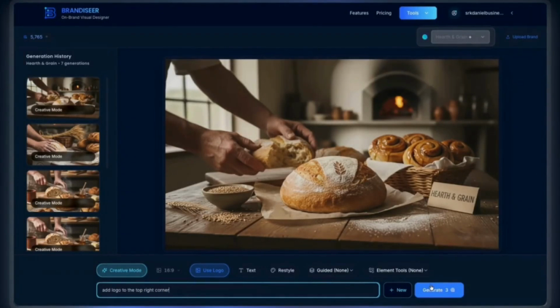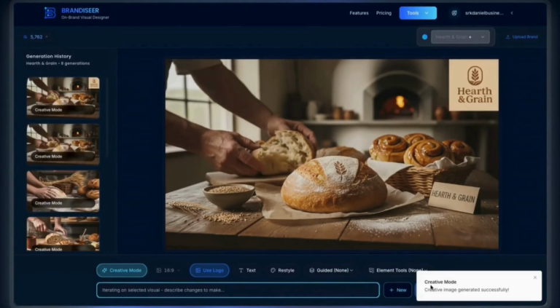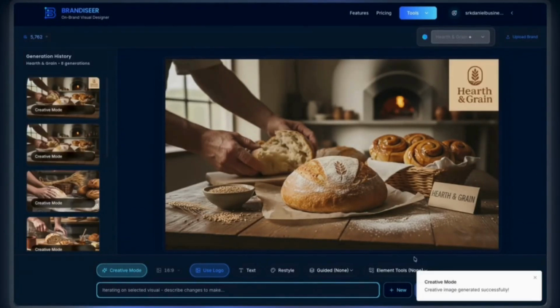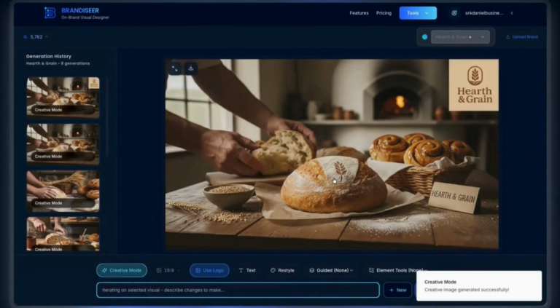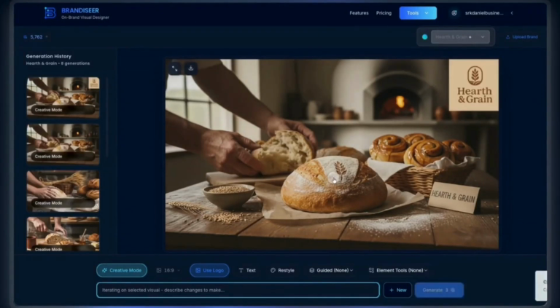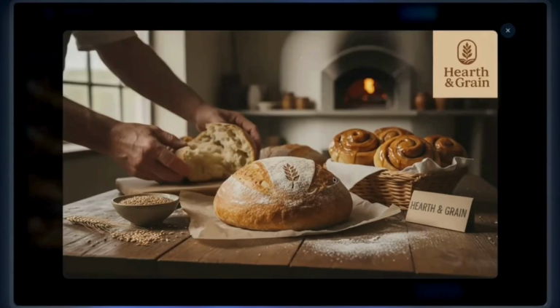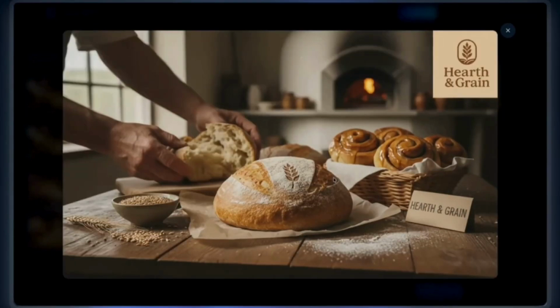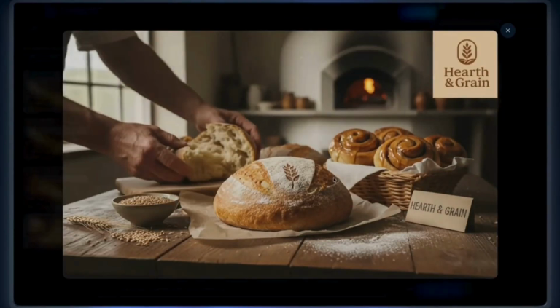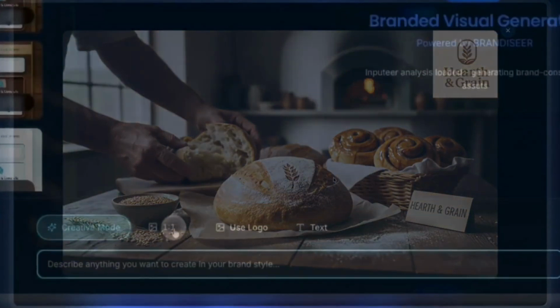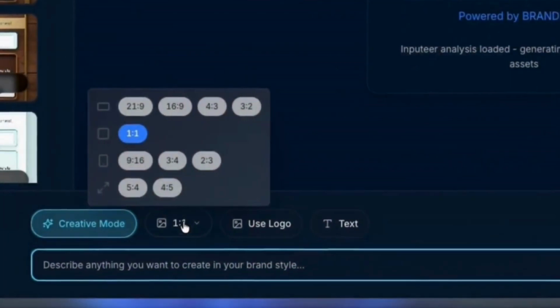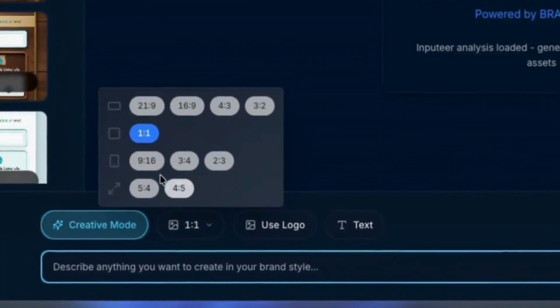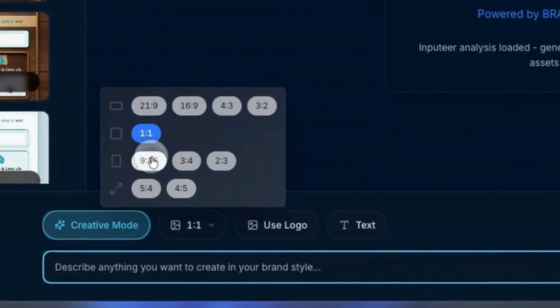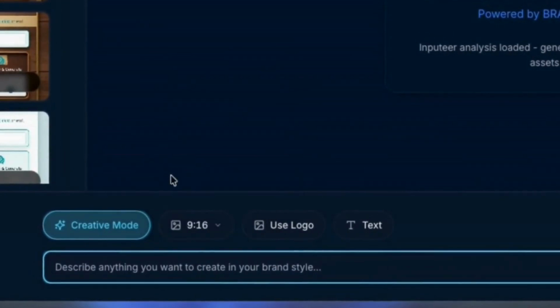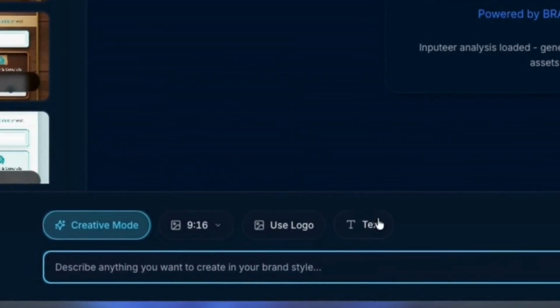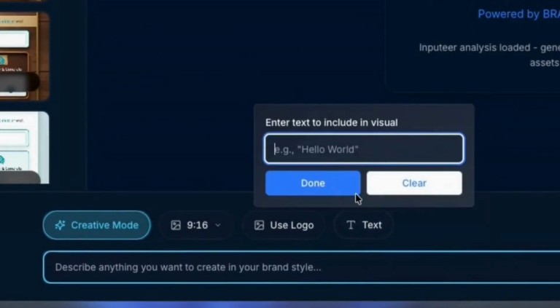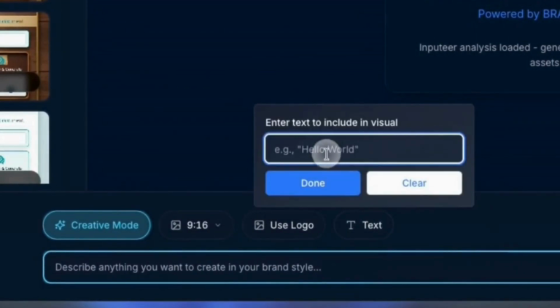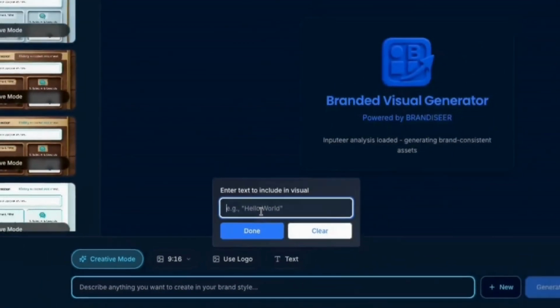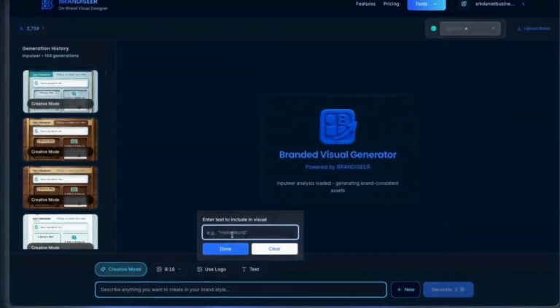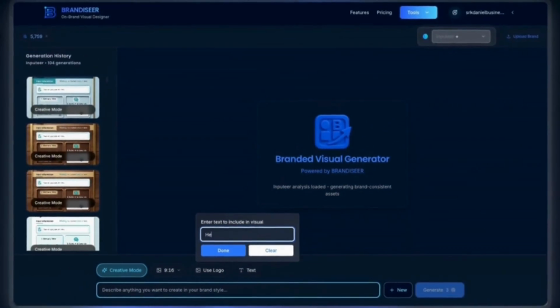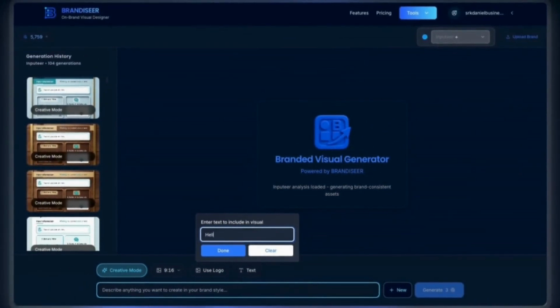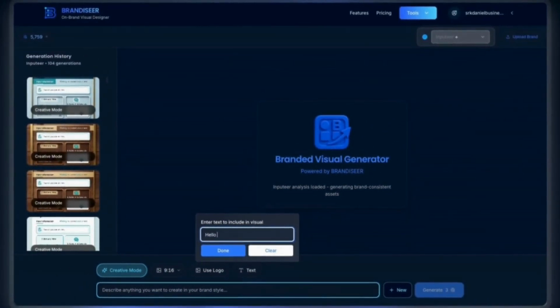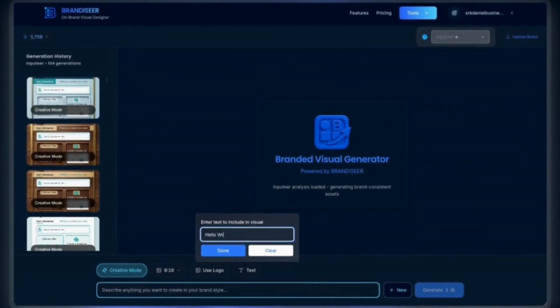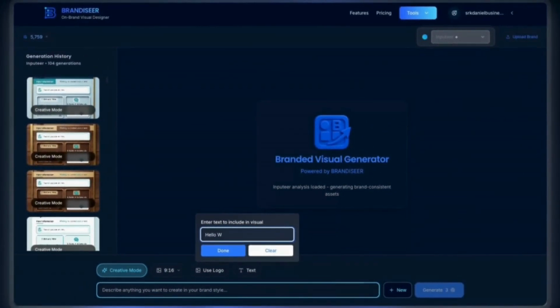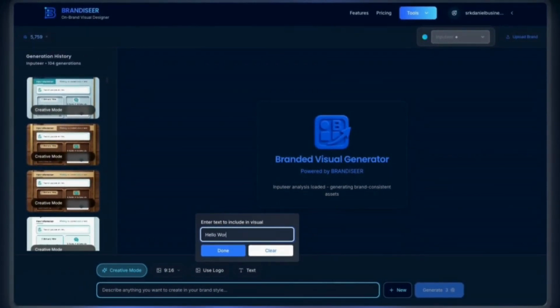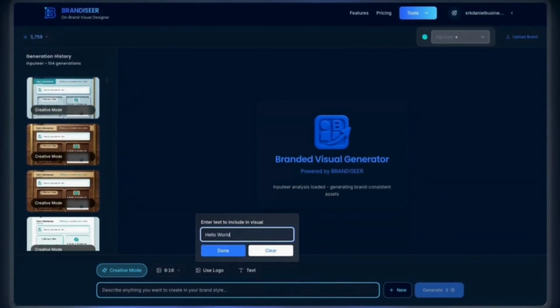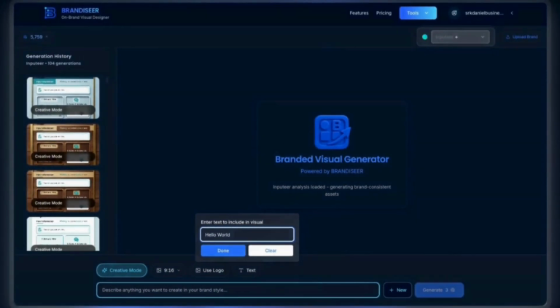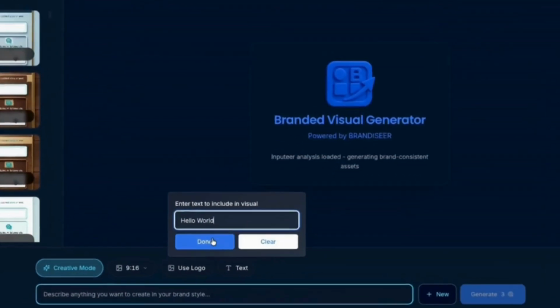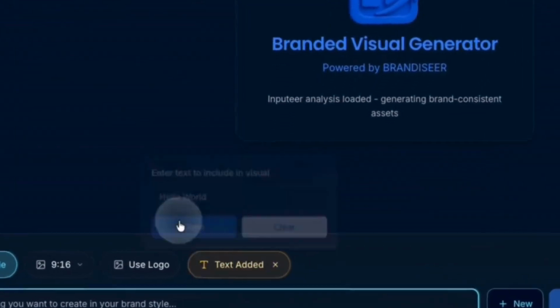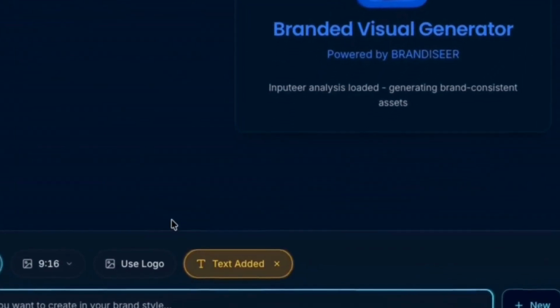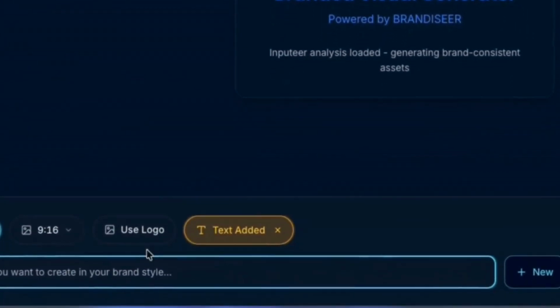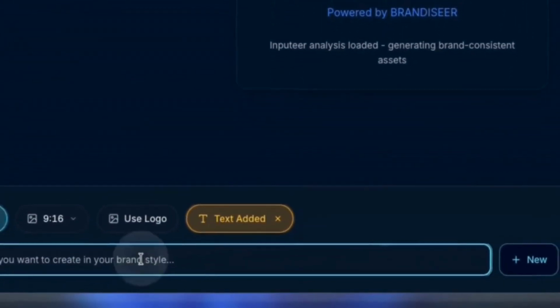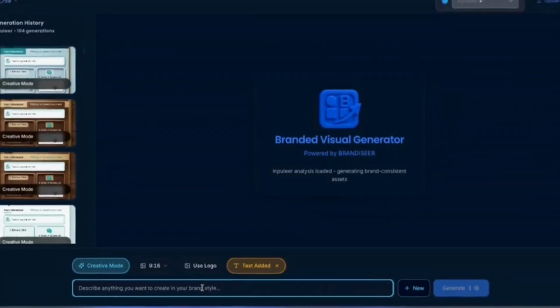You still have complete control. Use natural language to edit and refine. Tell the AI: add logo to the top right corner. Perfect placement.